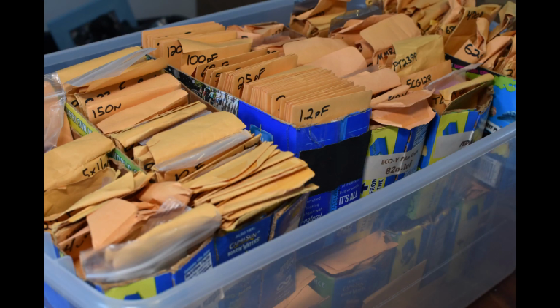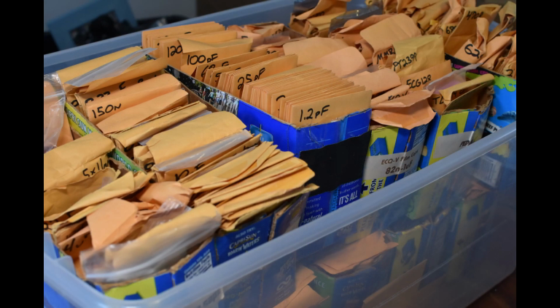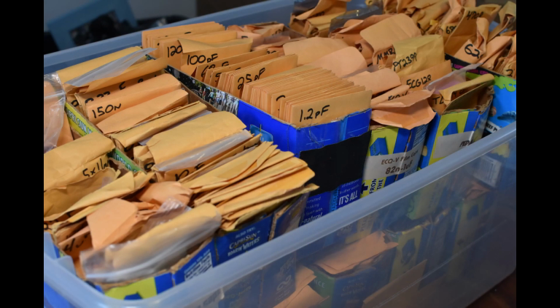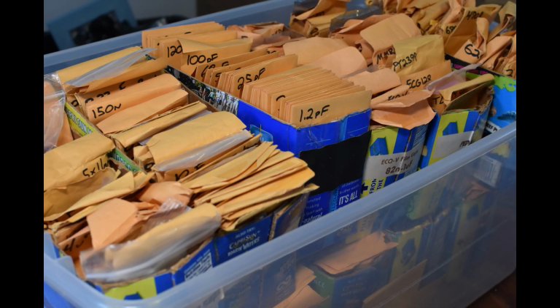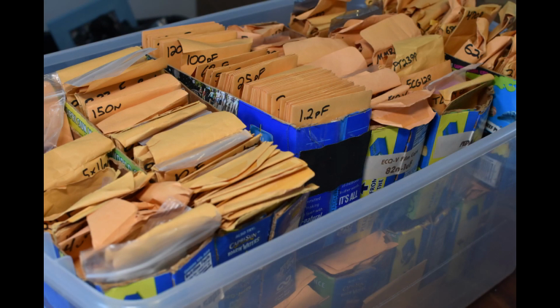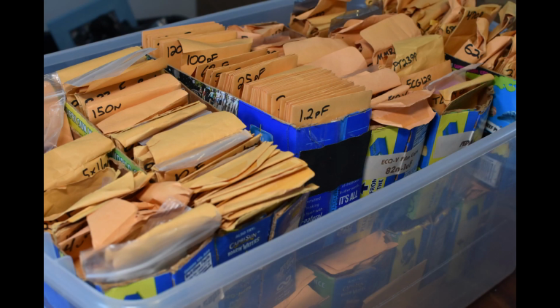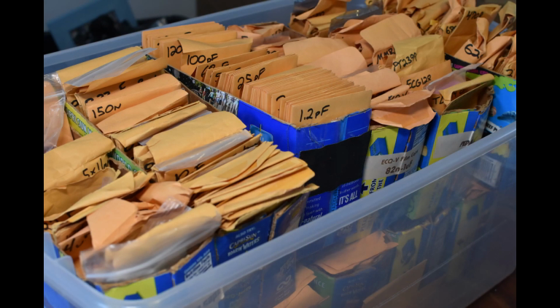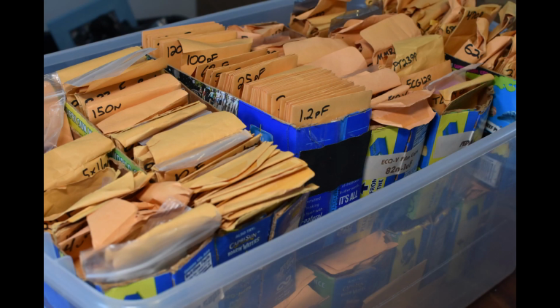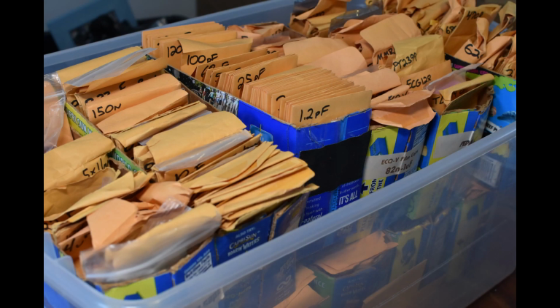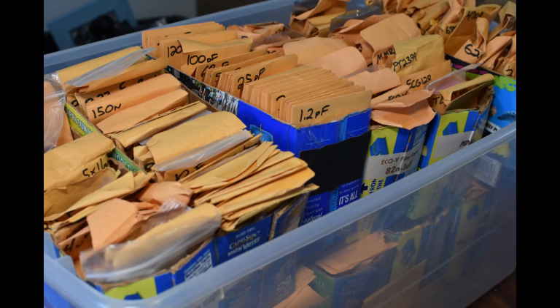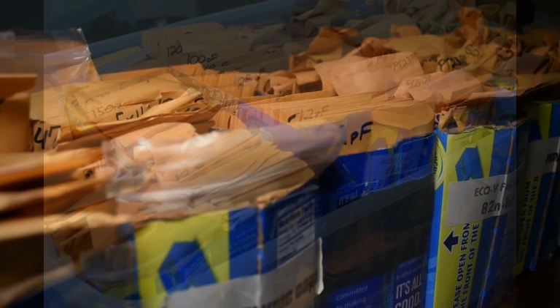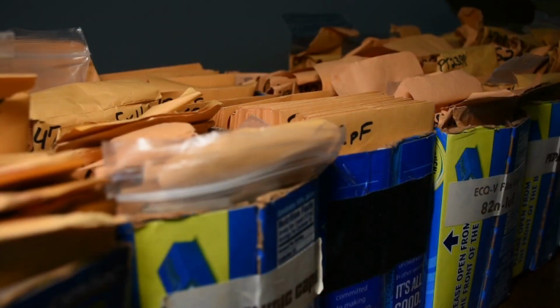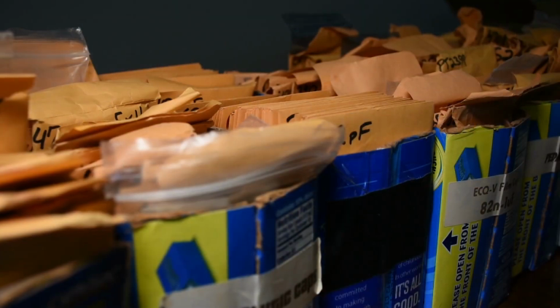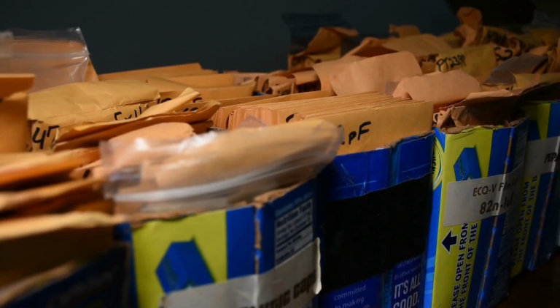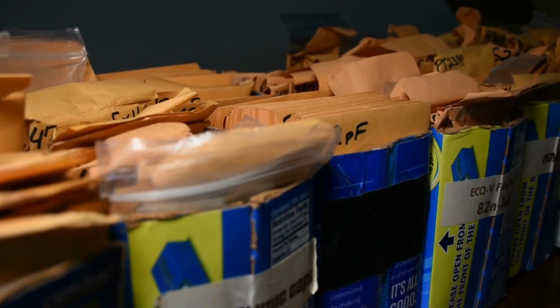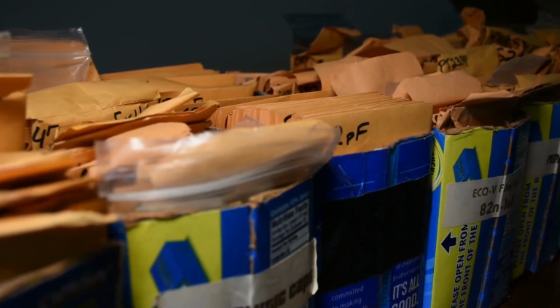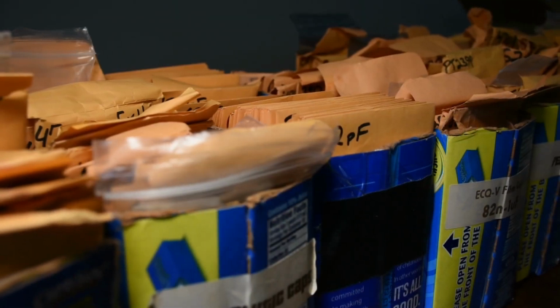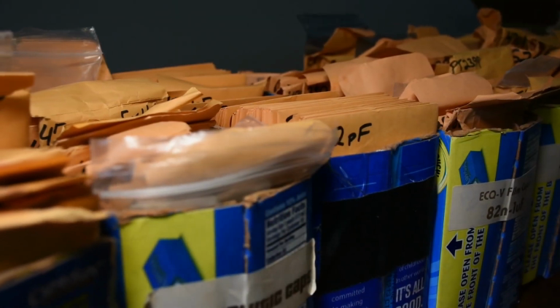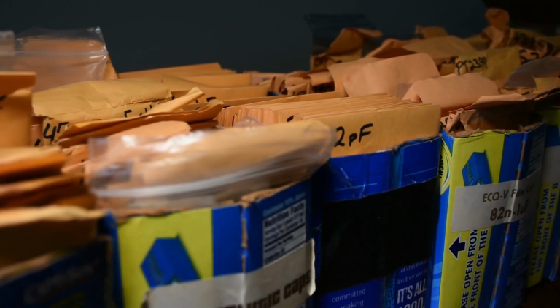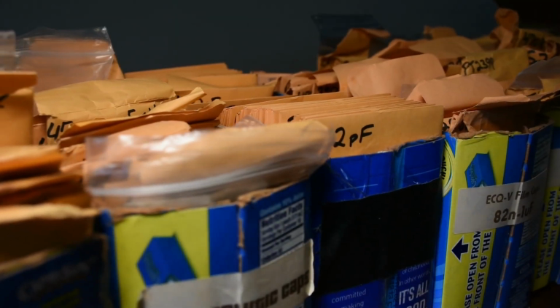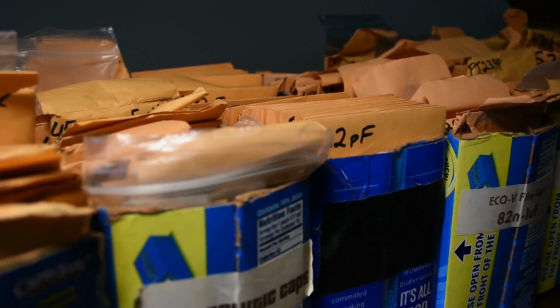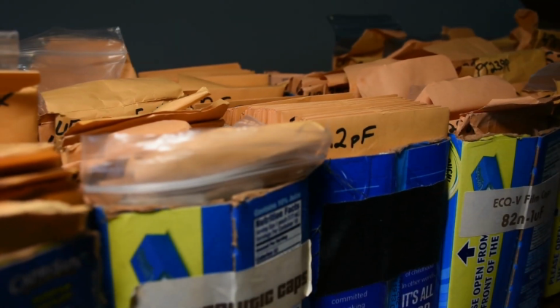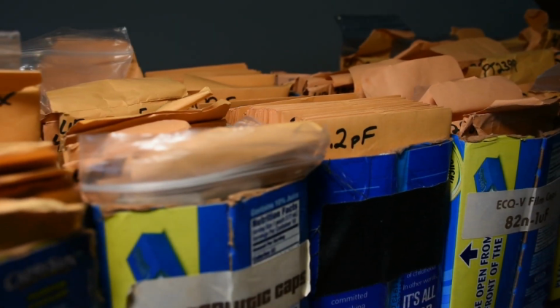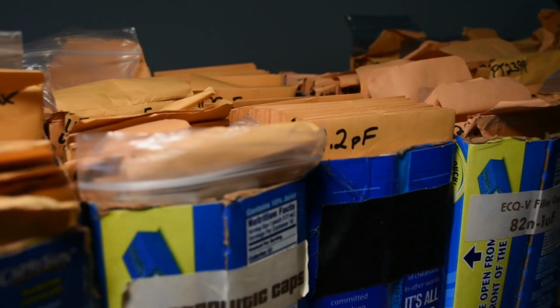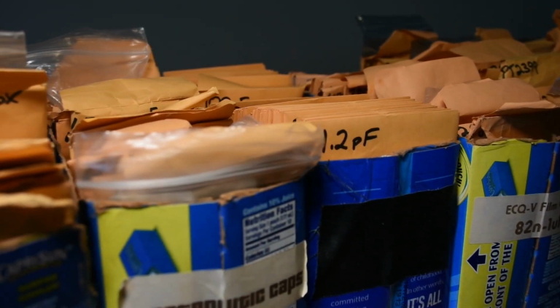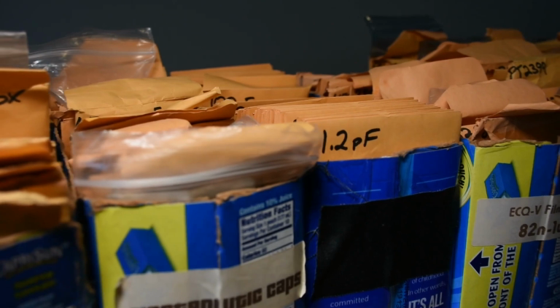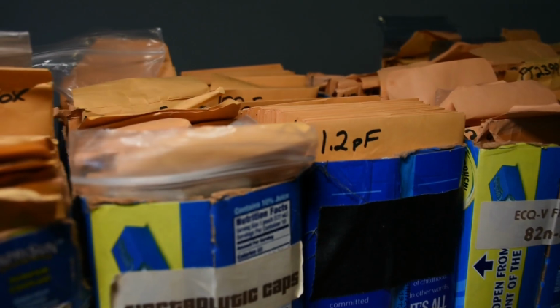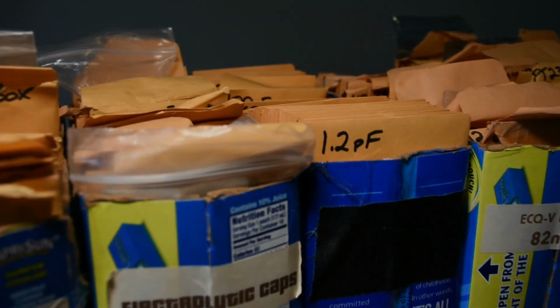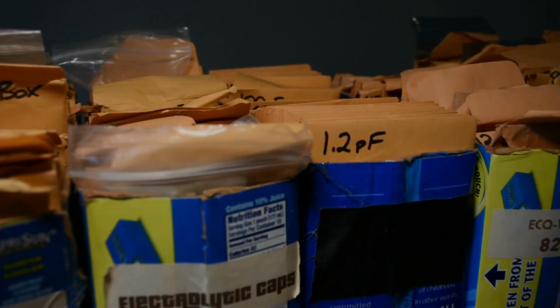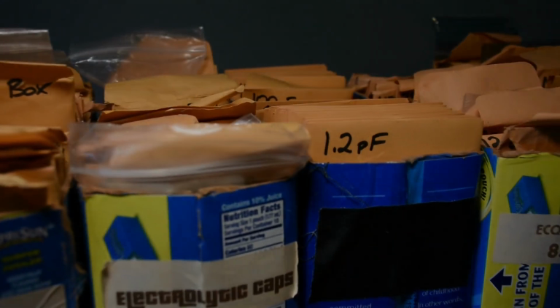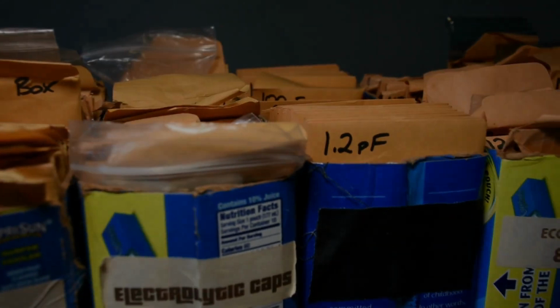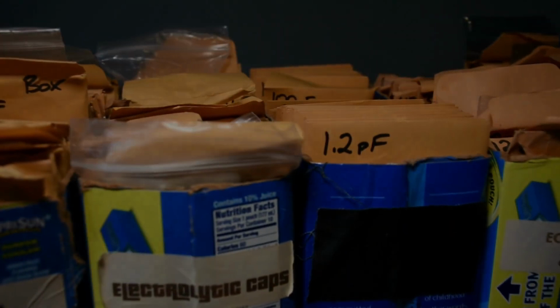Let me know in the comments how you like to store your components and please be sure to like and subscribe for more content.